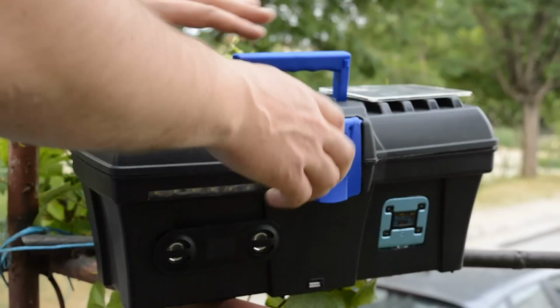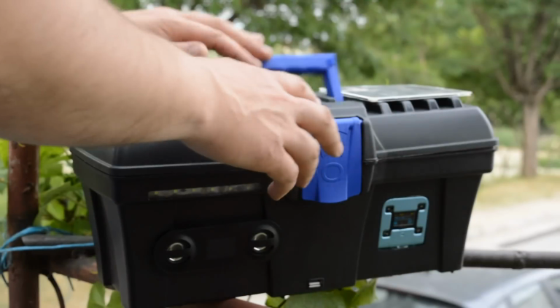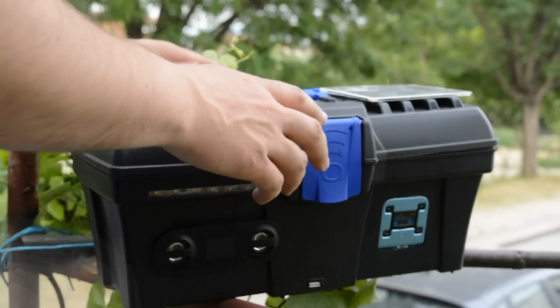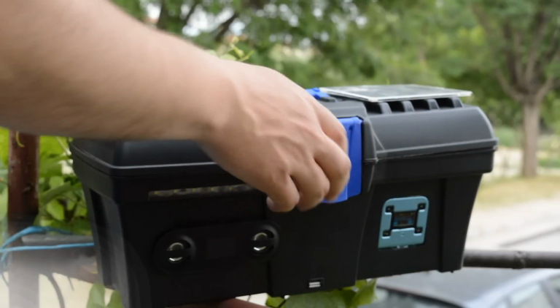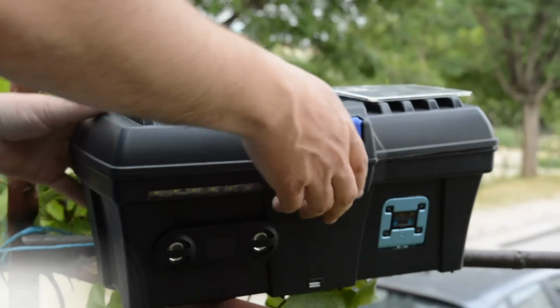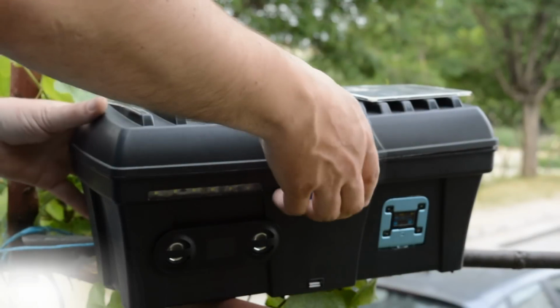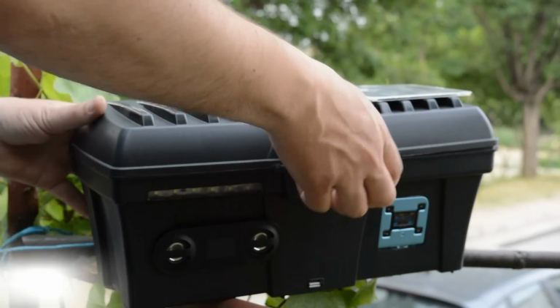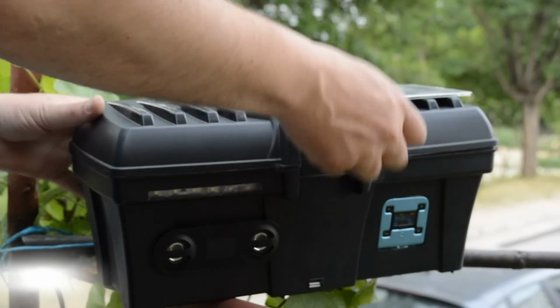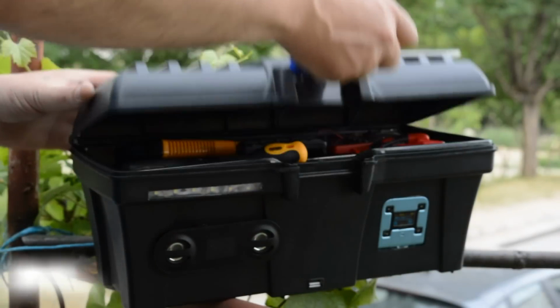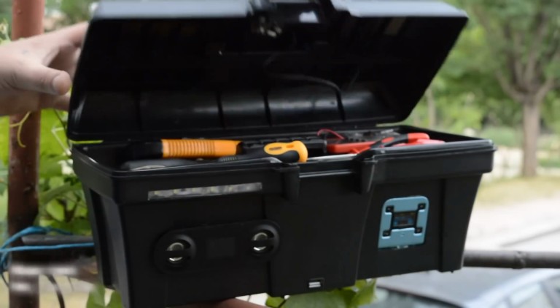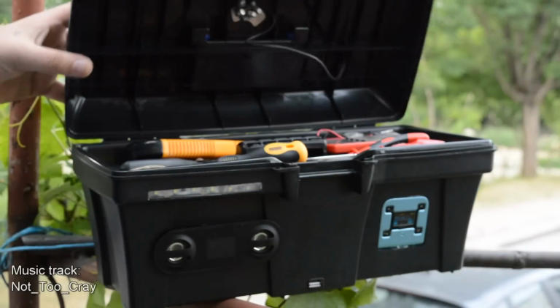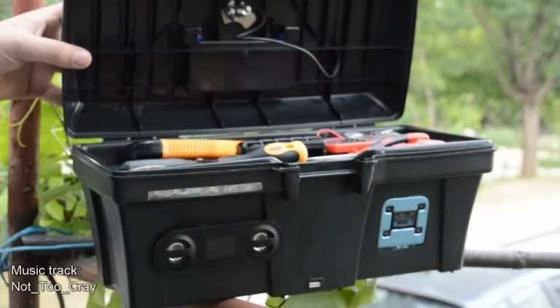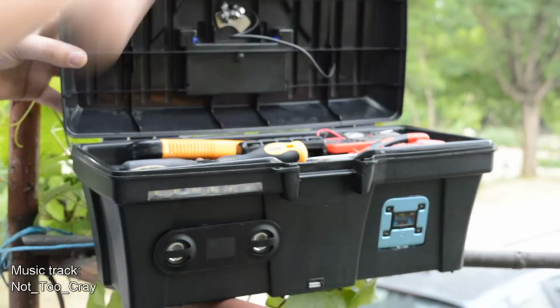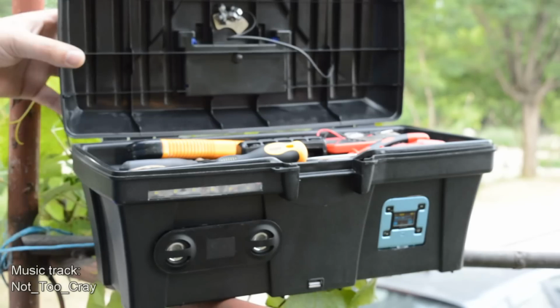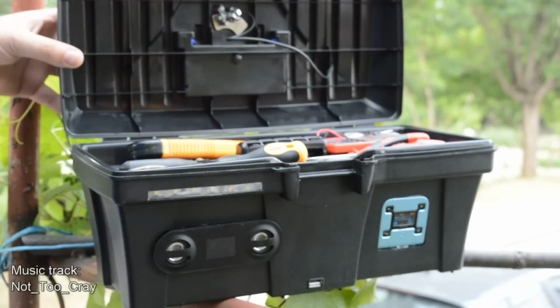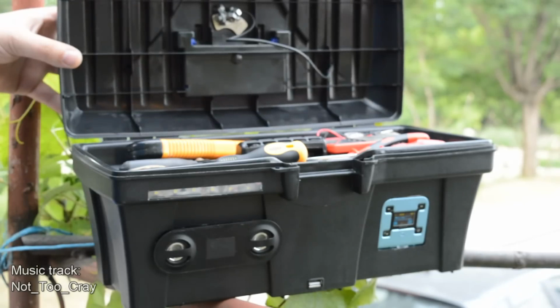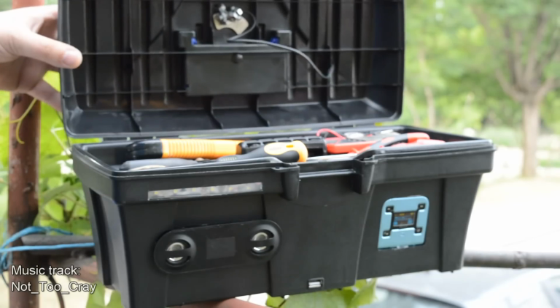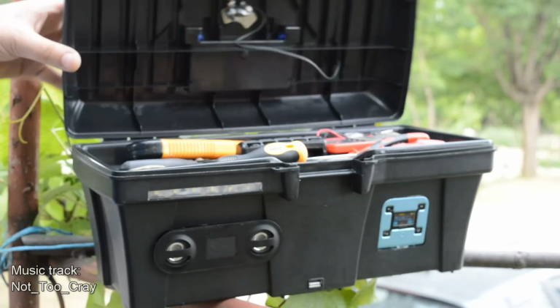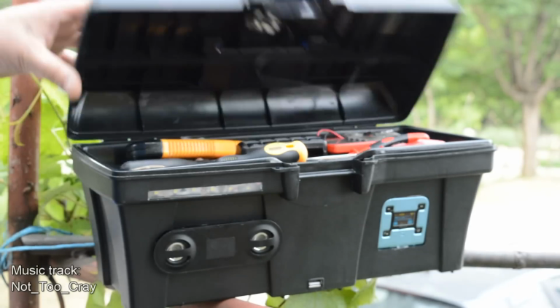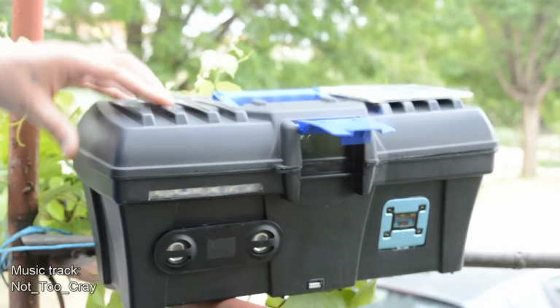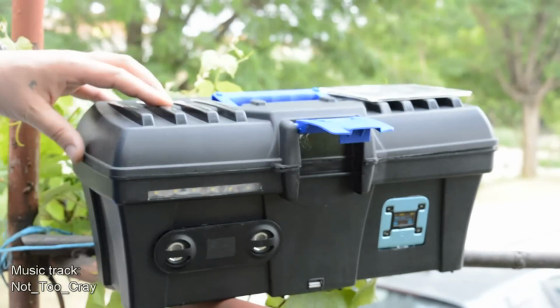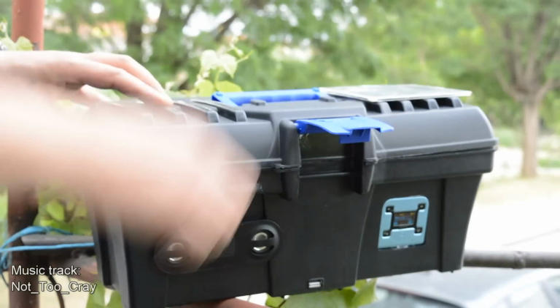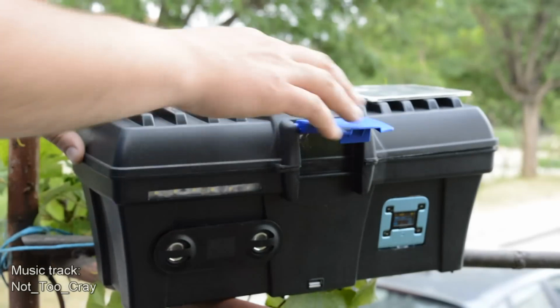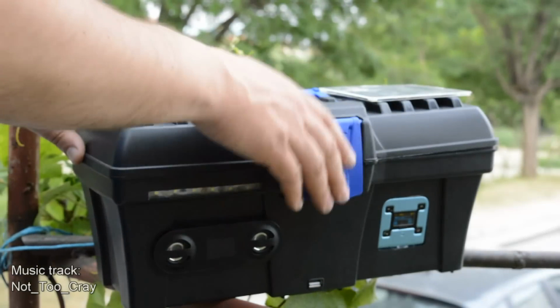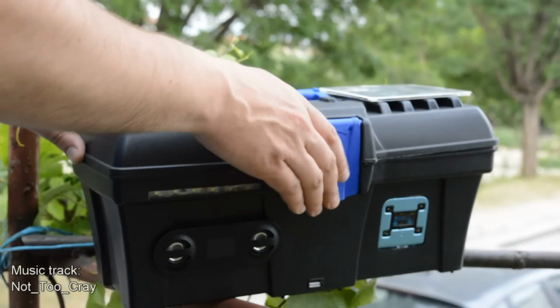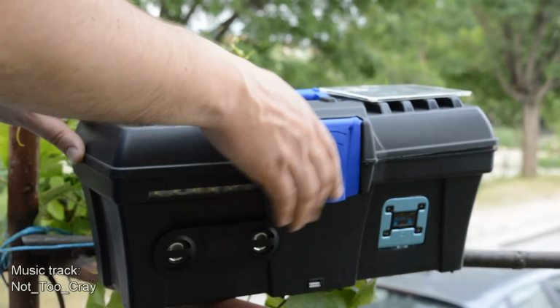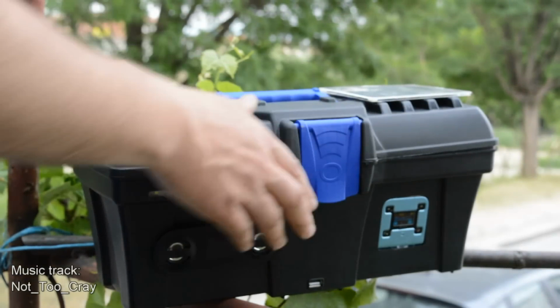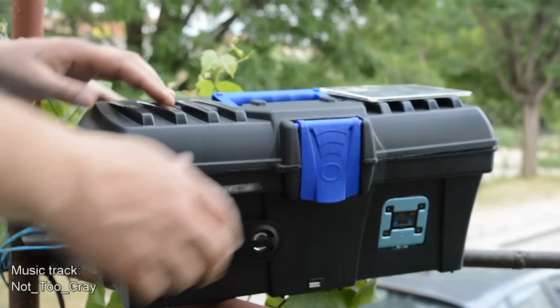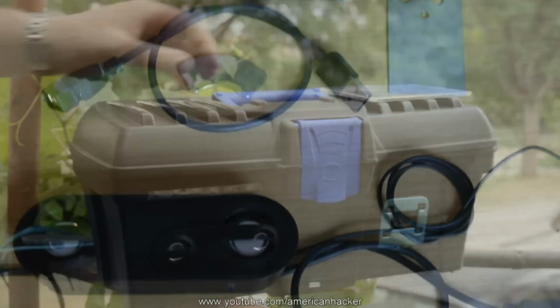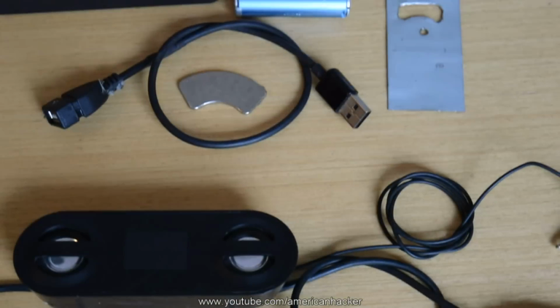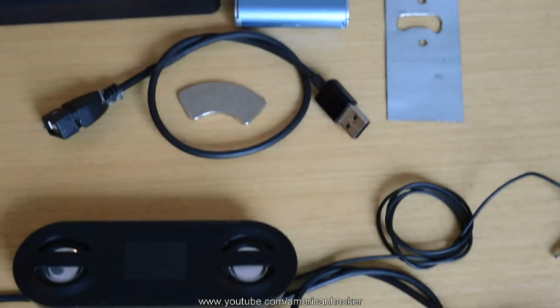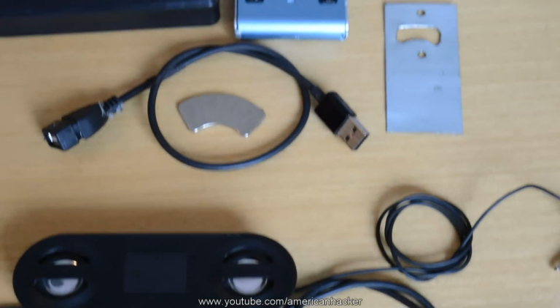Okay Hacktubers, today we're gonna upgrade this toolbox into a hackbox.